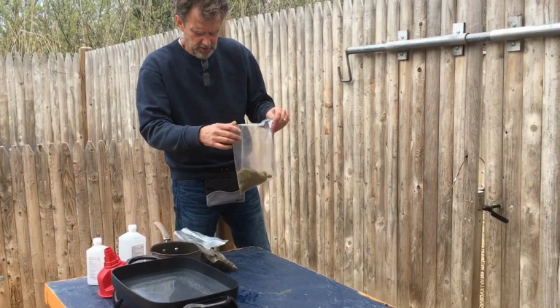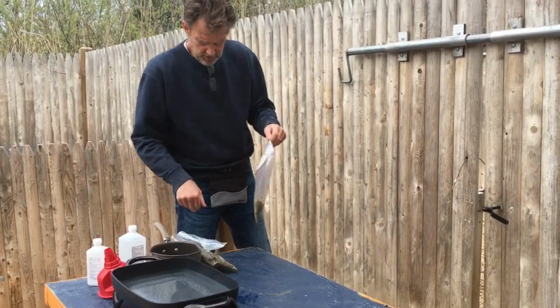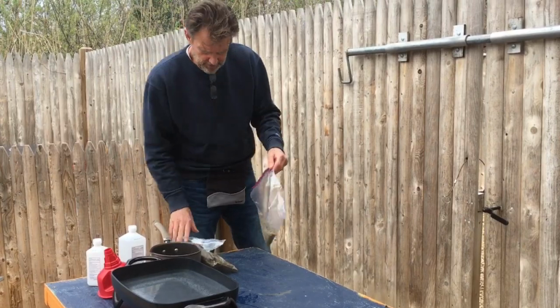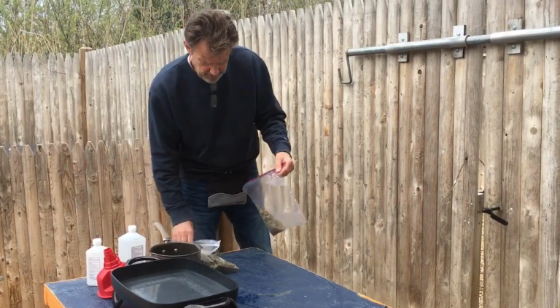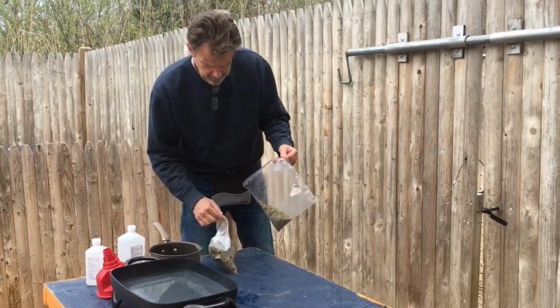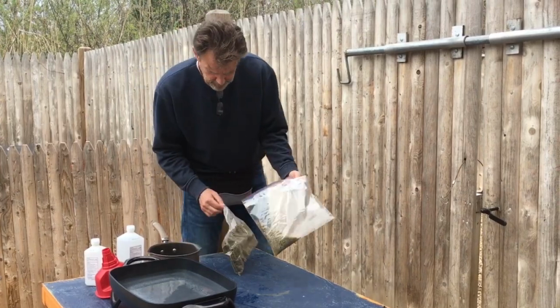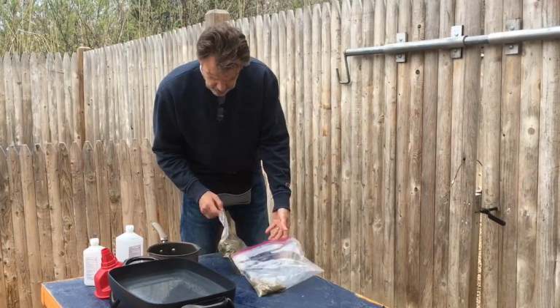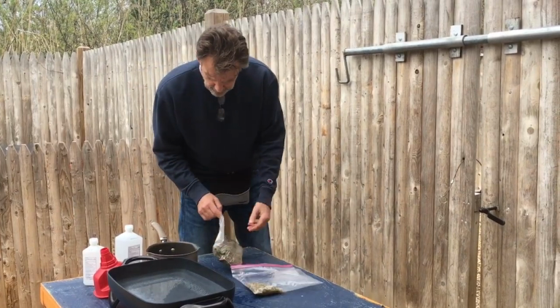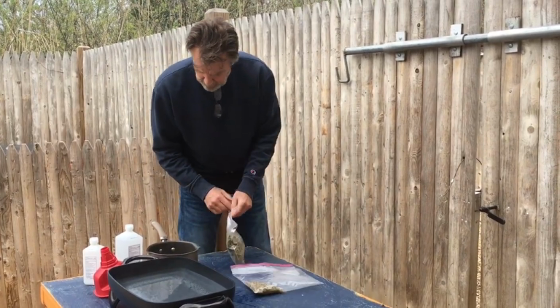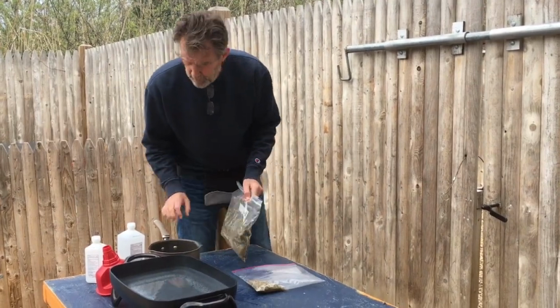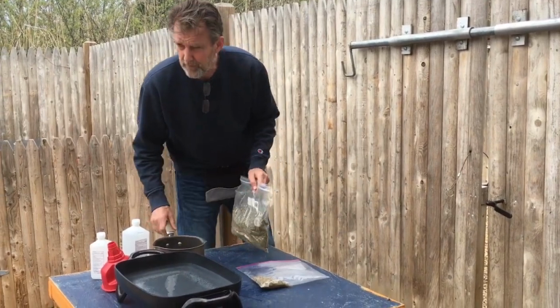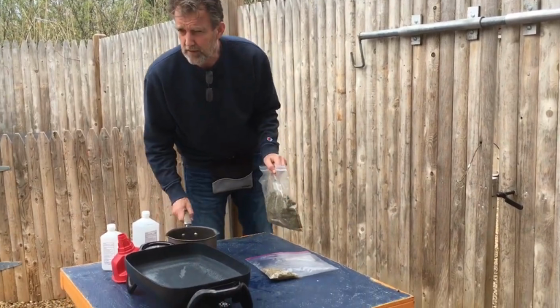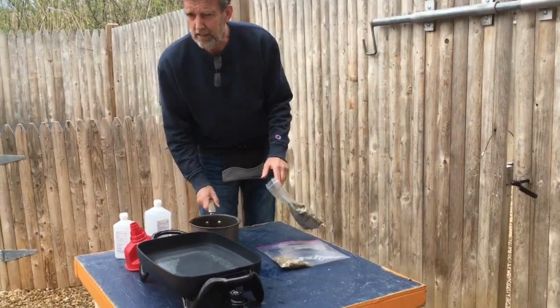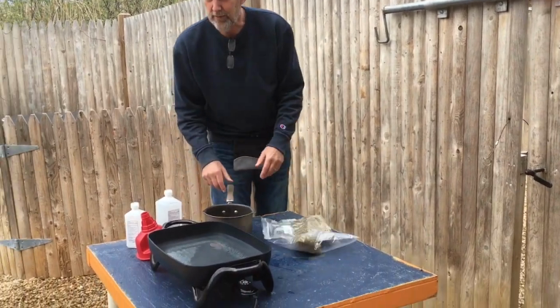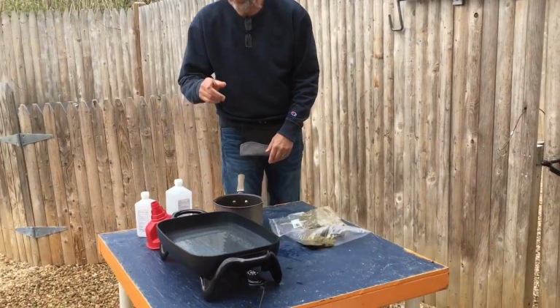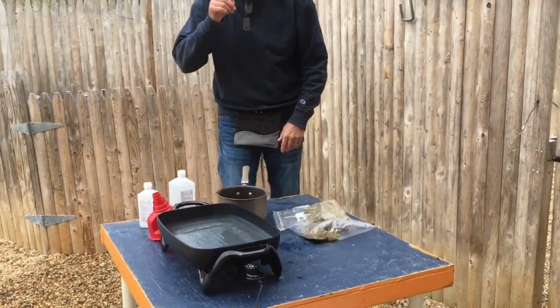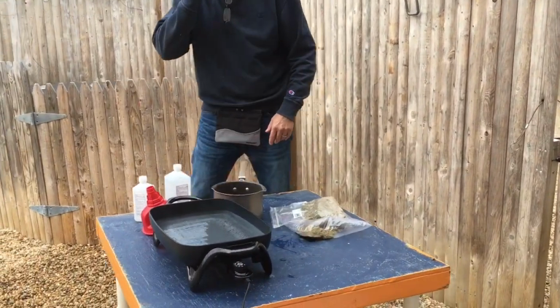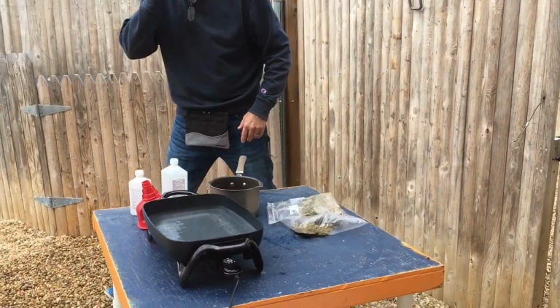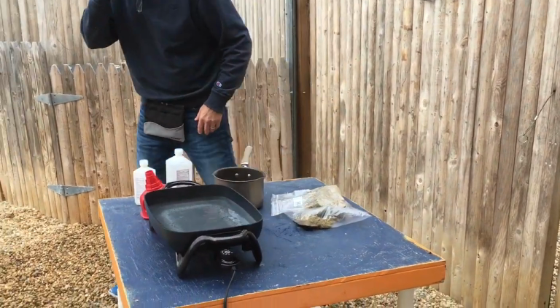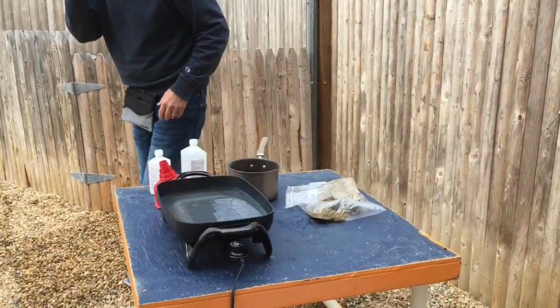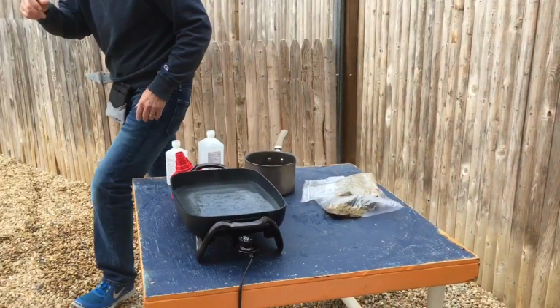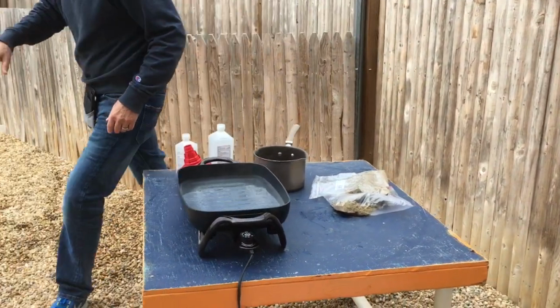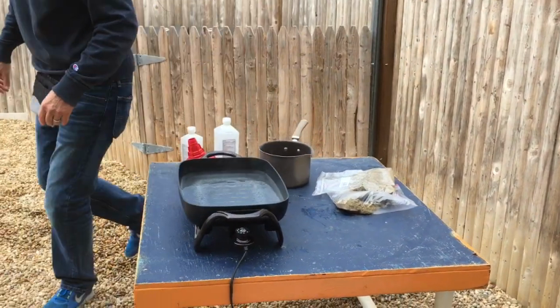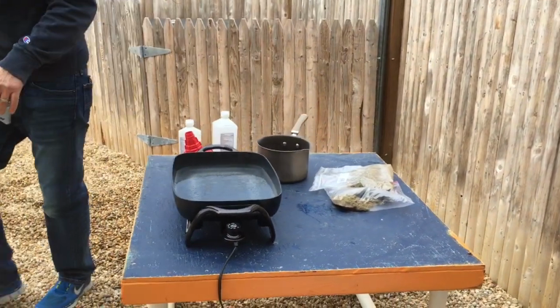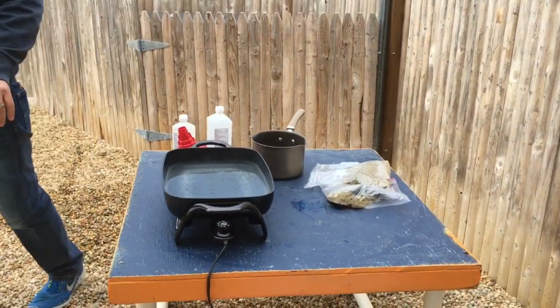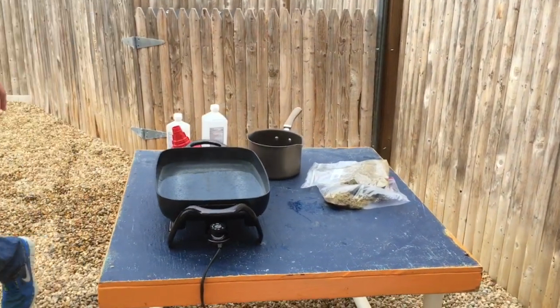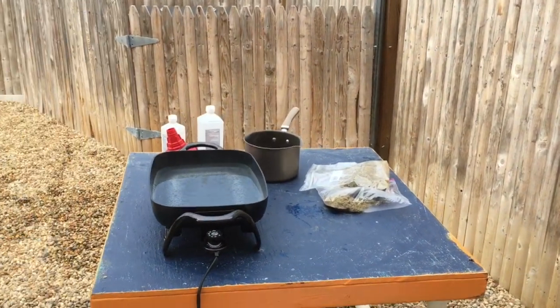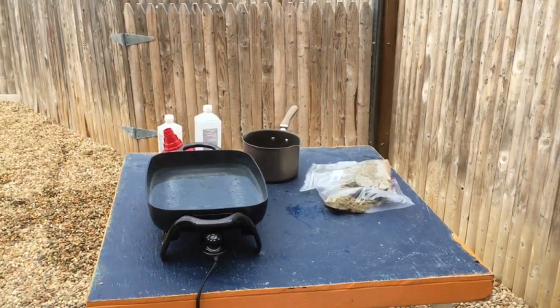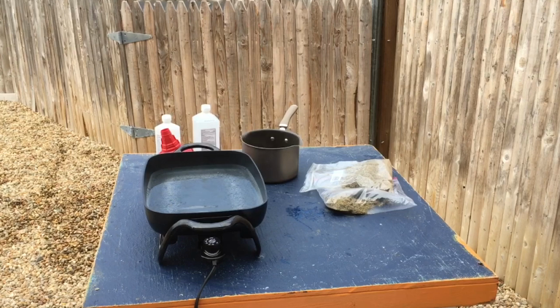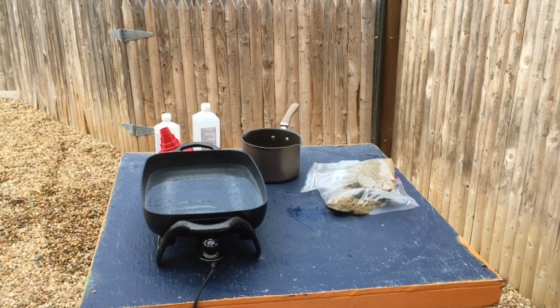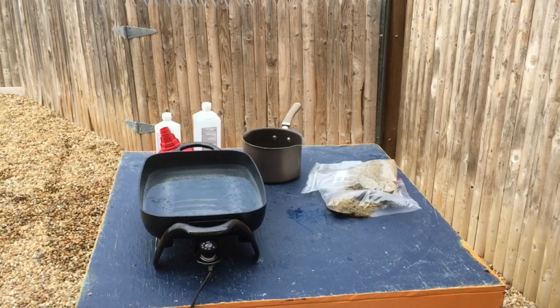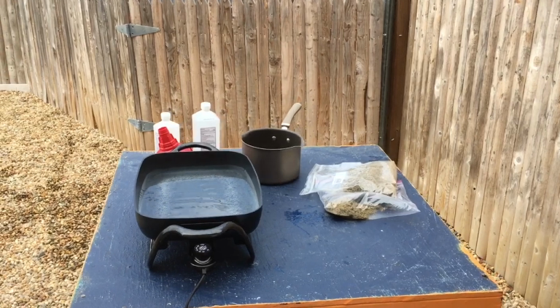So I've got my material here. I'm going to put it in this pot over here.